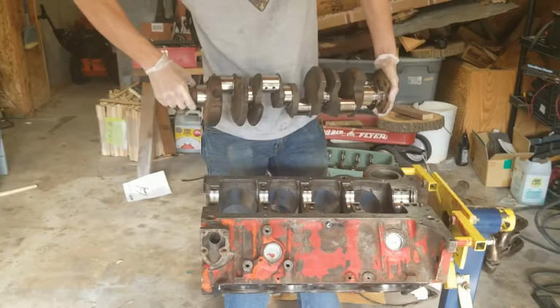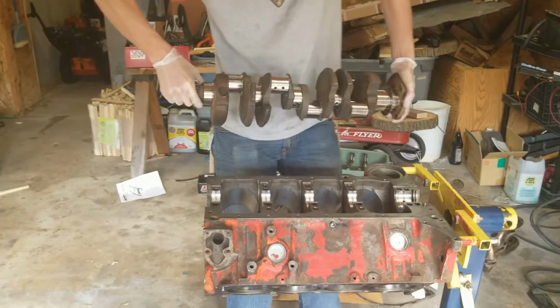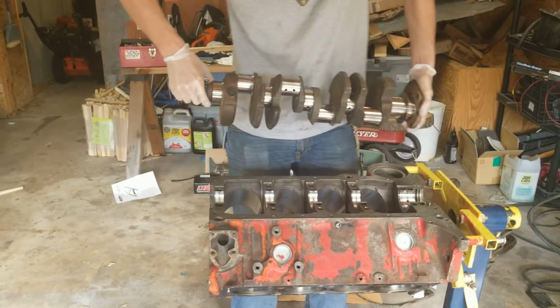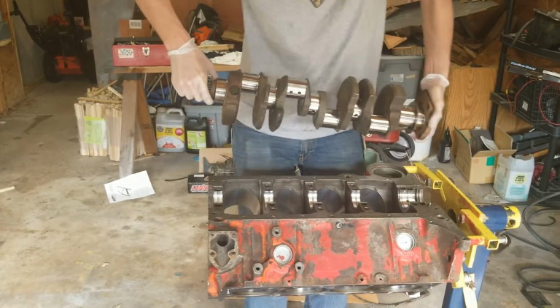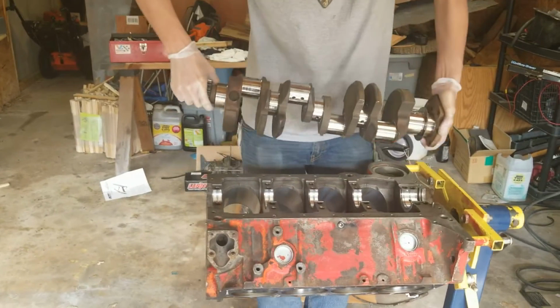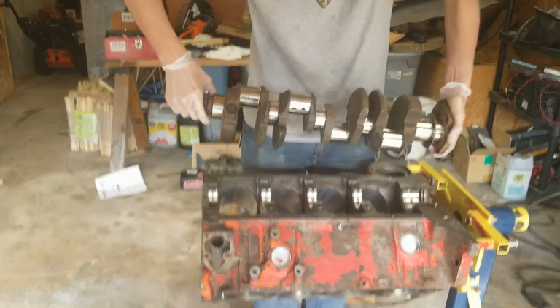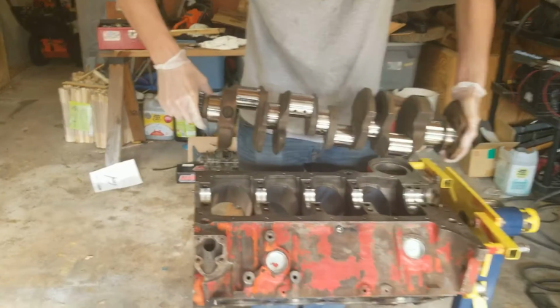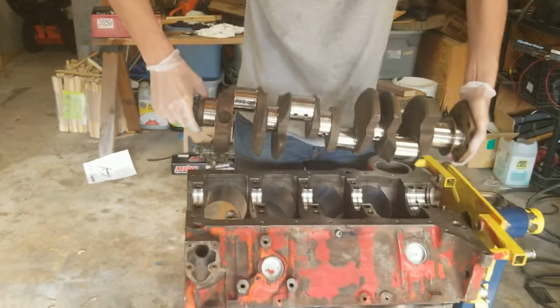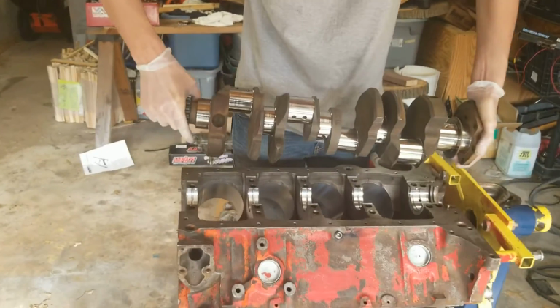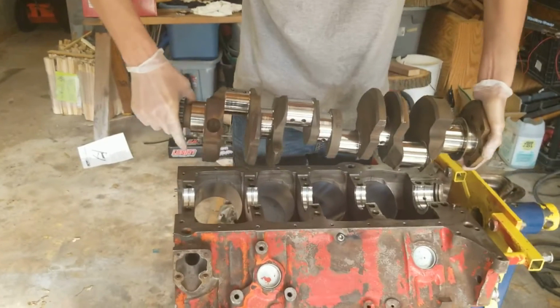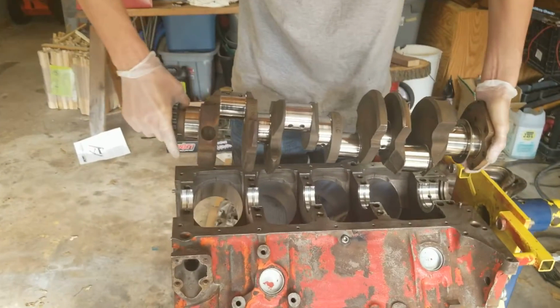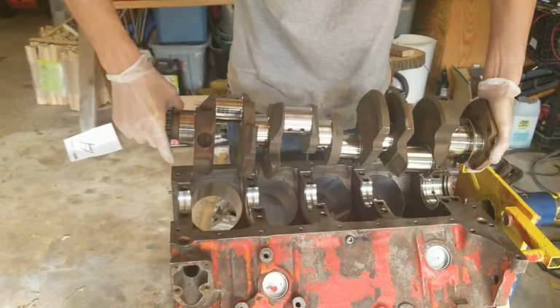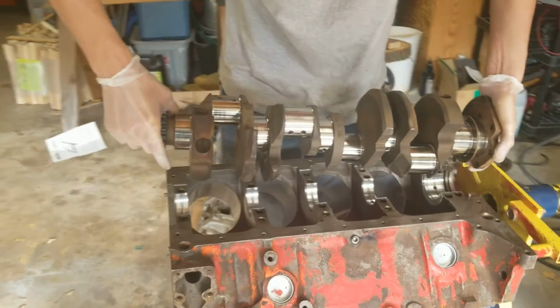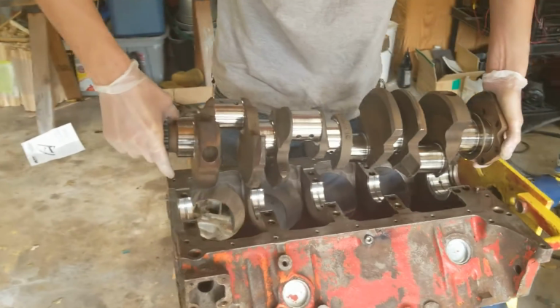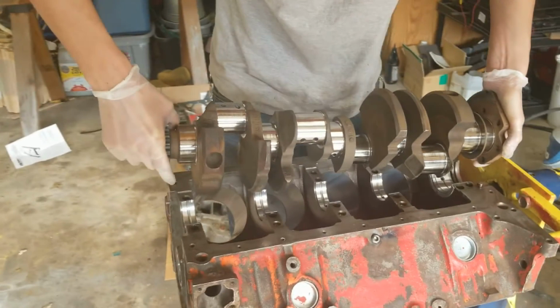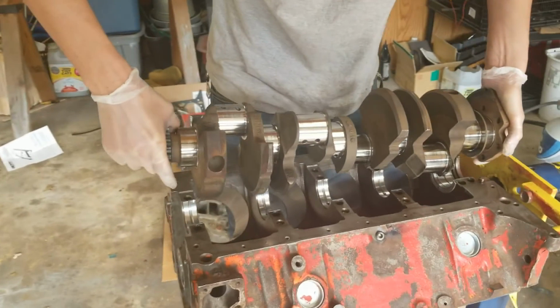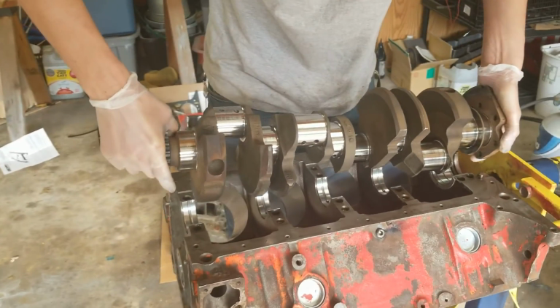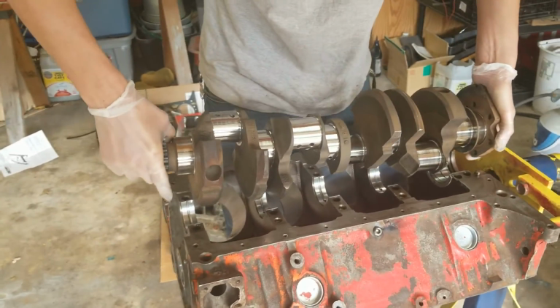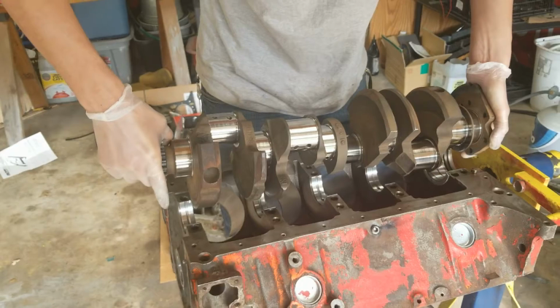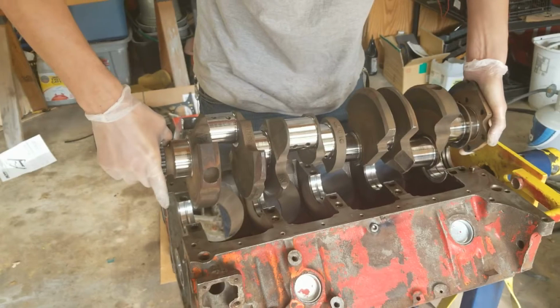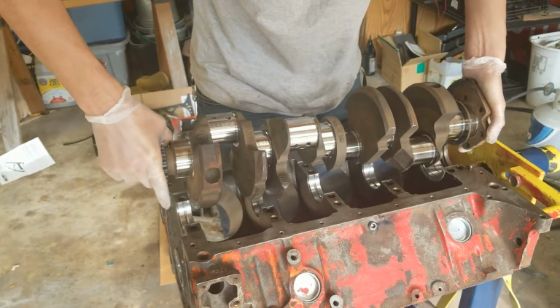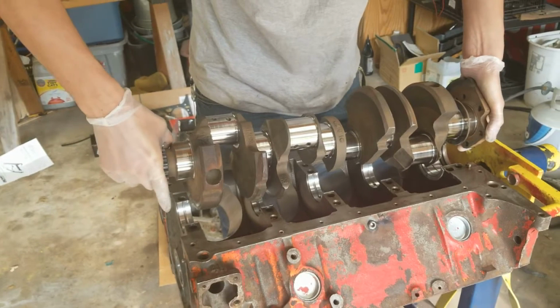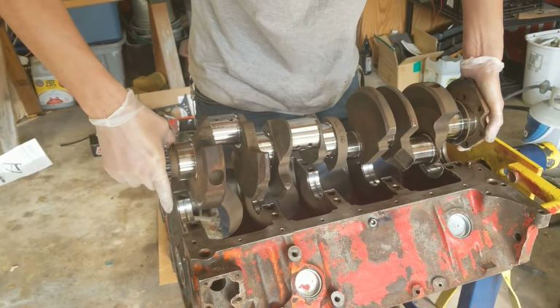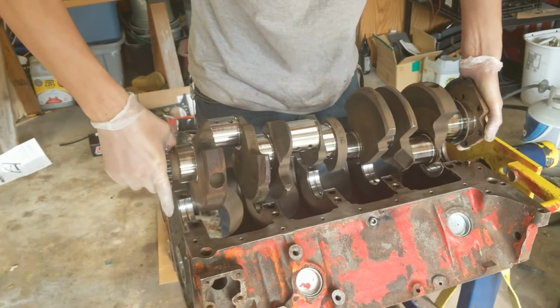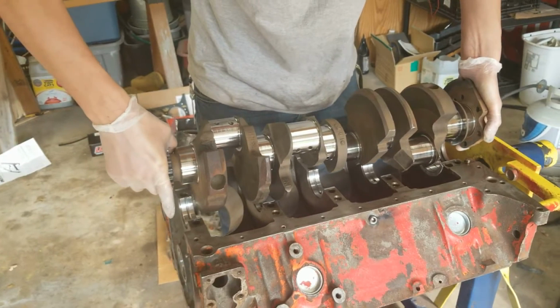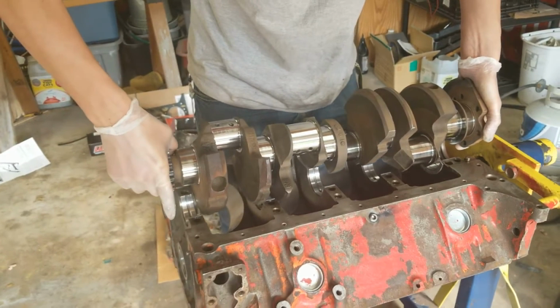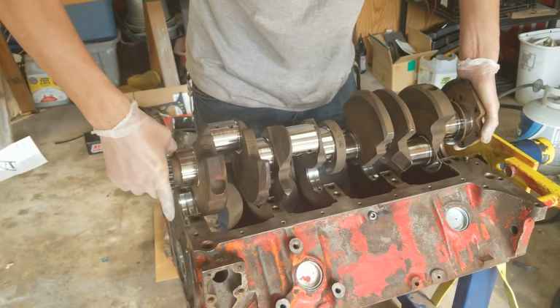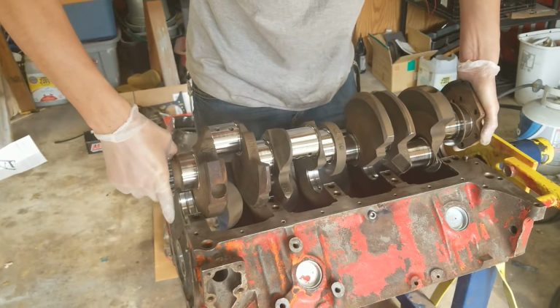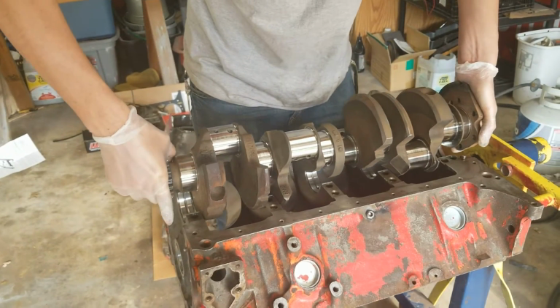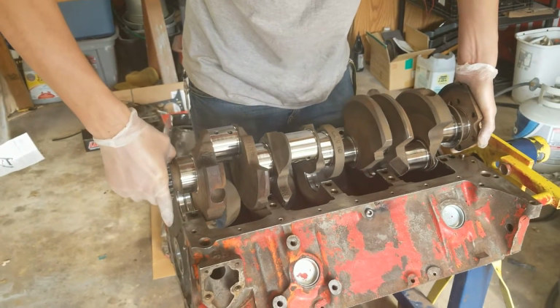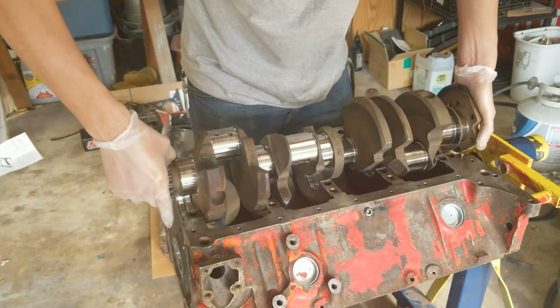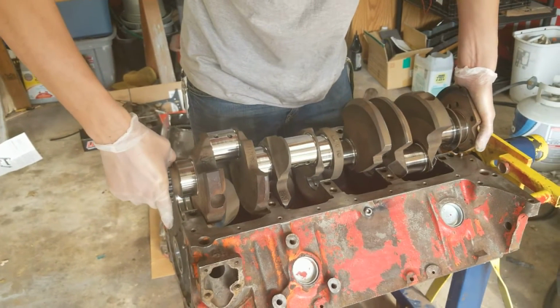After you get all your bearings installed, the next step is obviously the crankshaft.